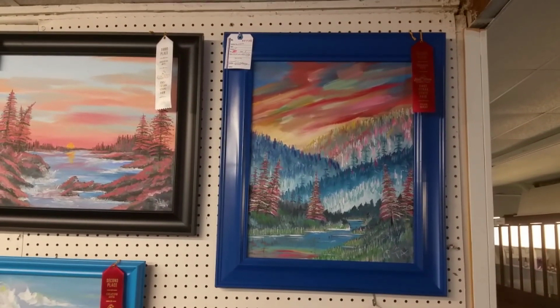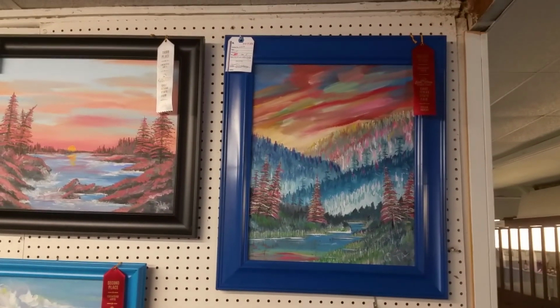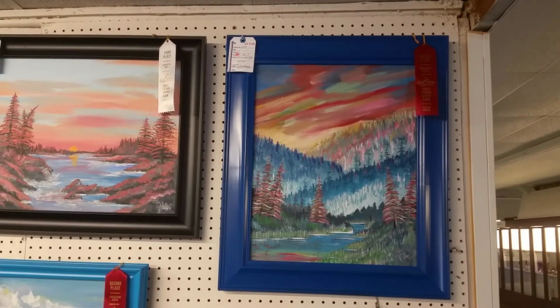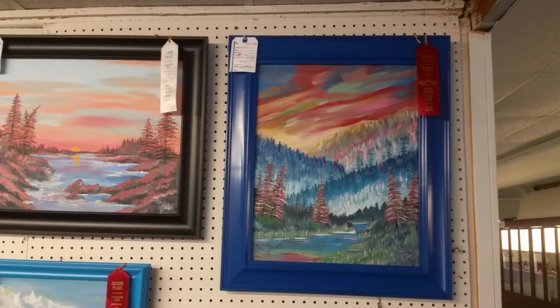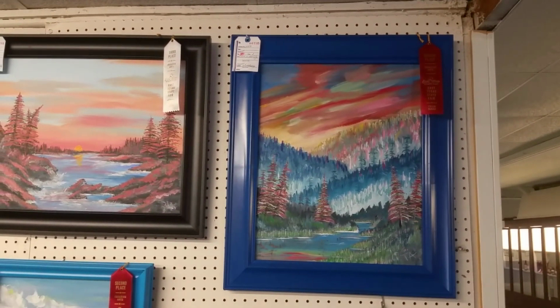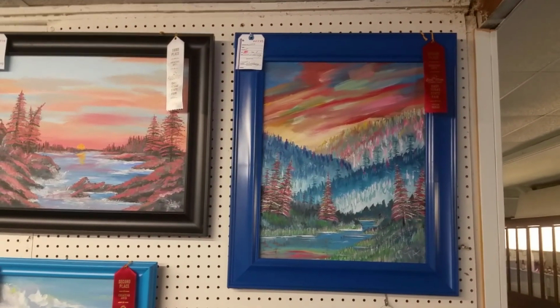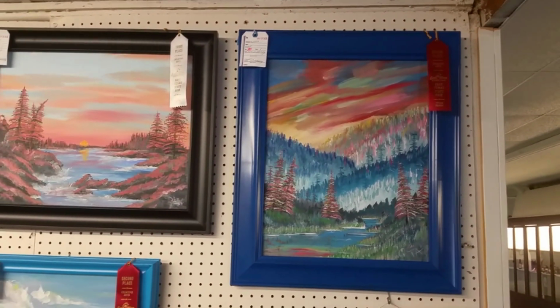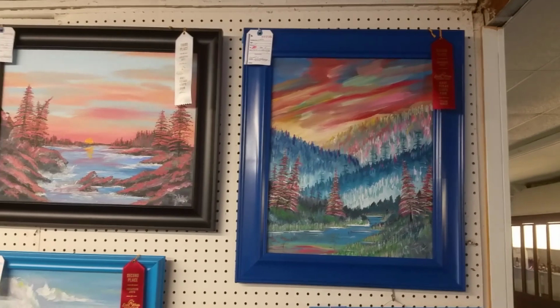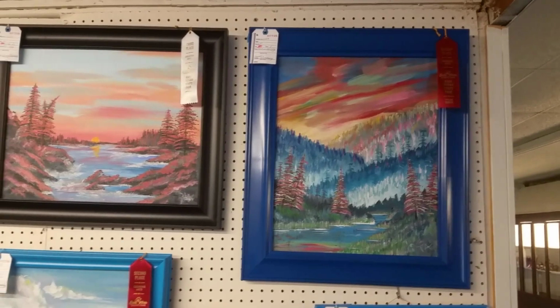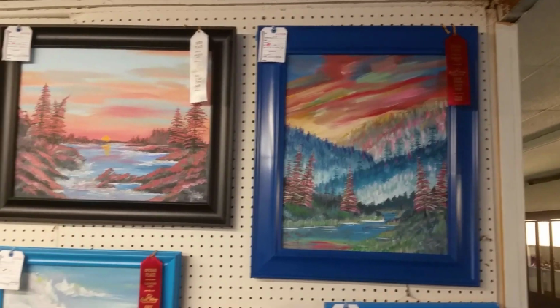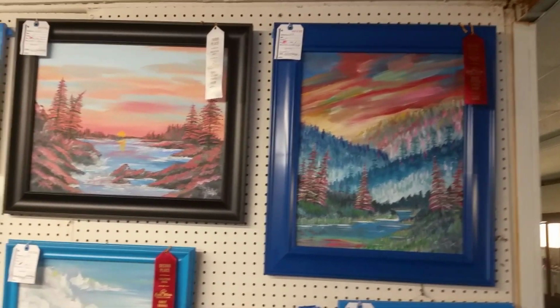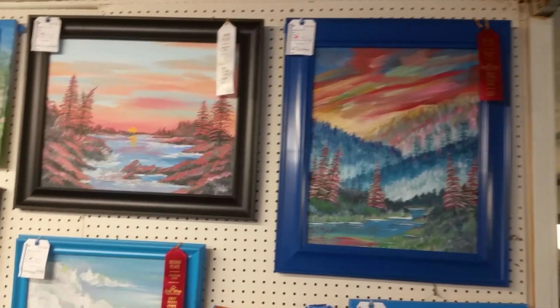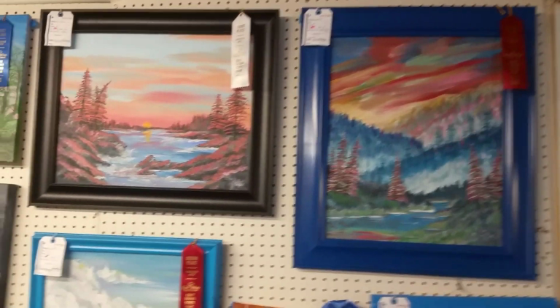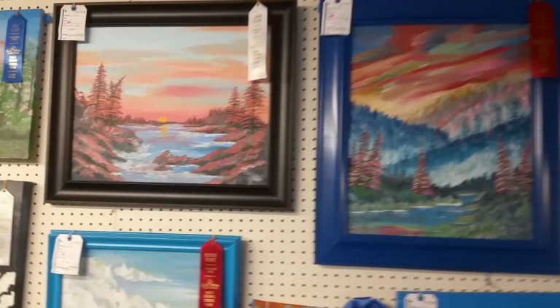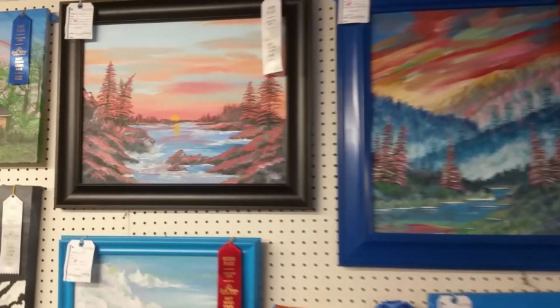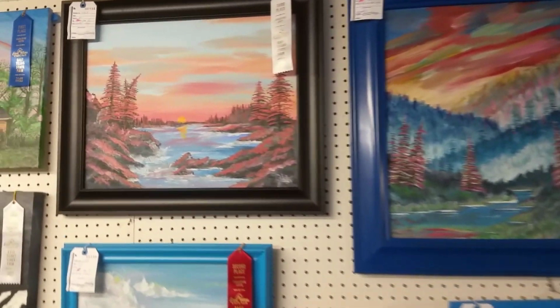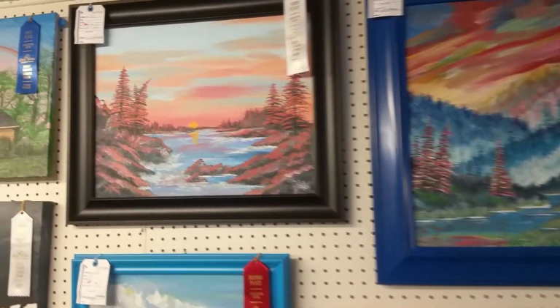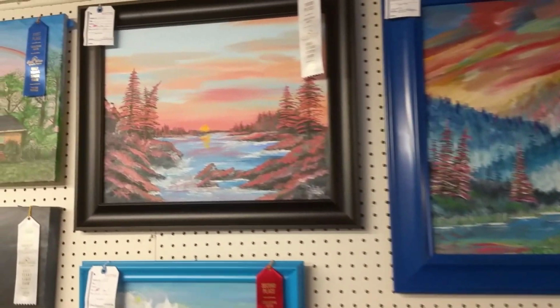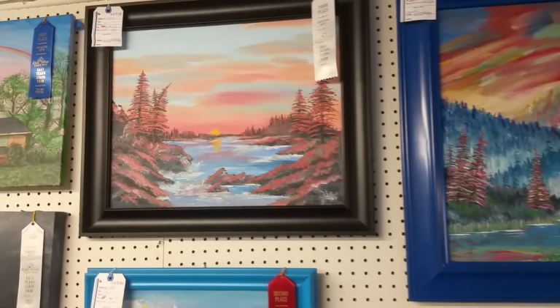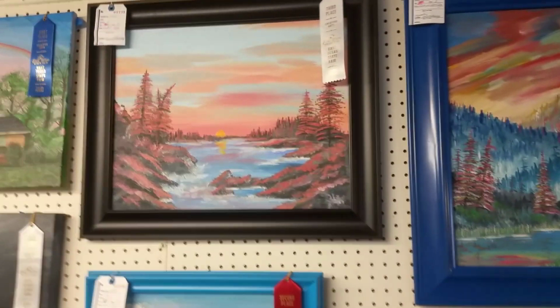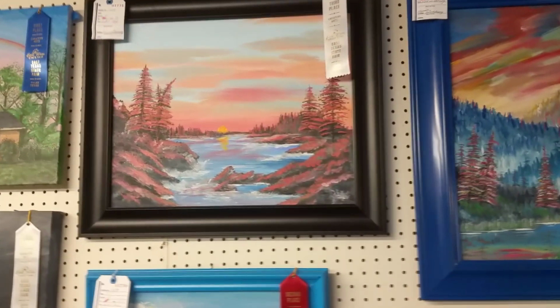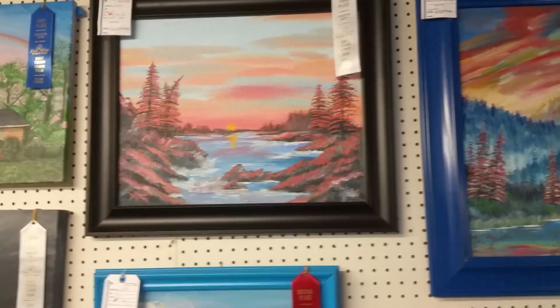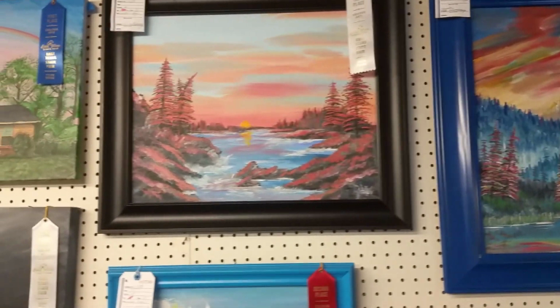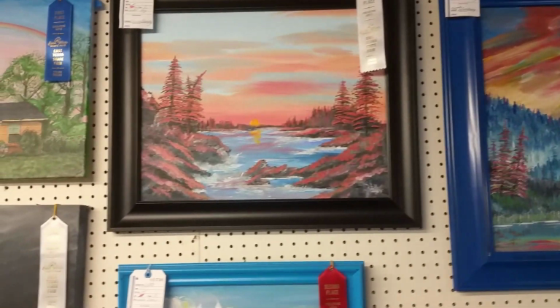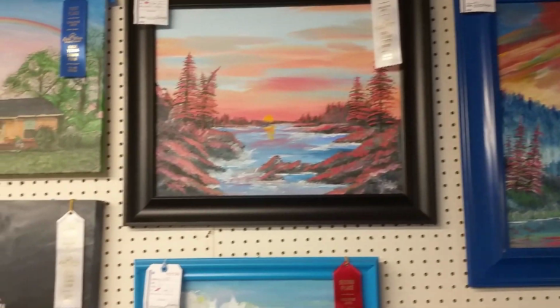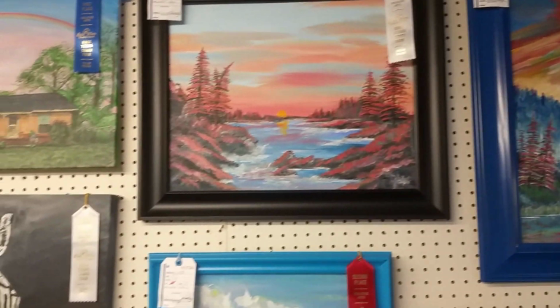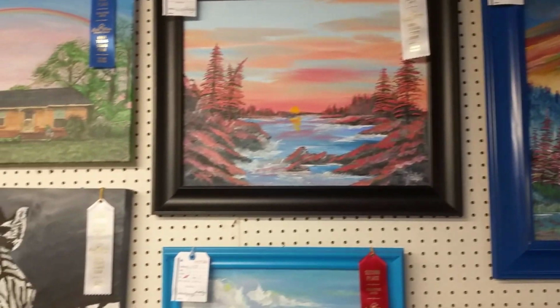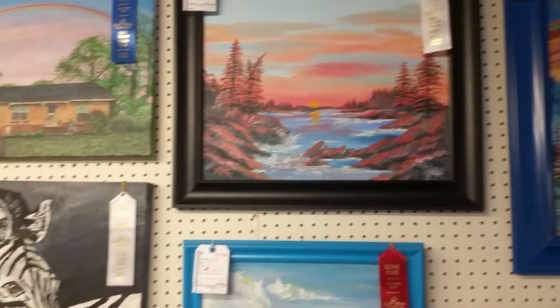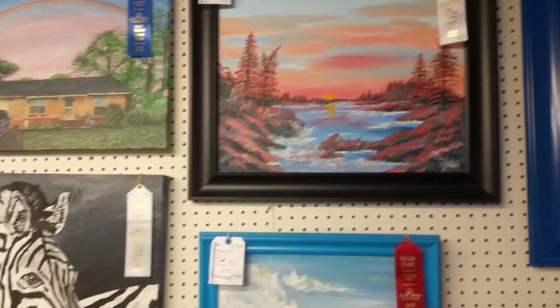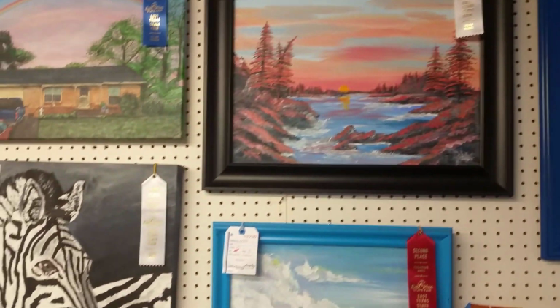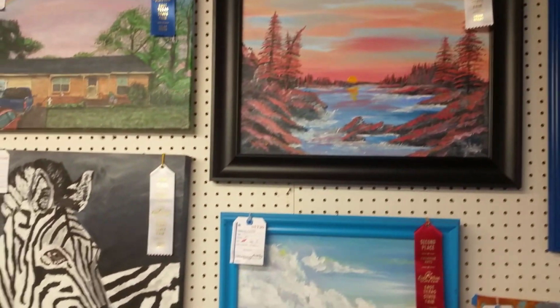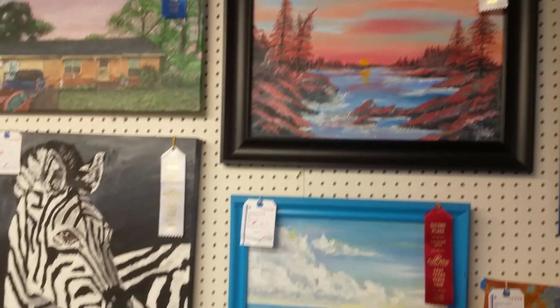Kids' paintings — a little bit older work. I'm sure these are teenagers here.